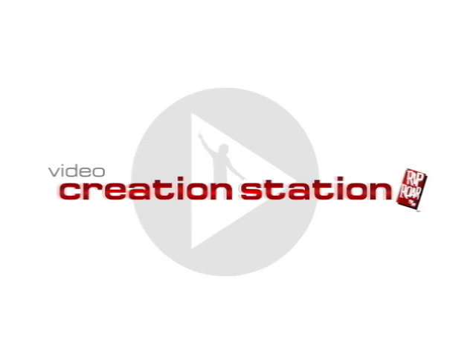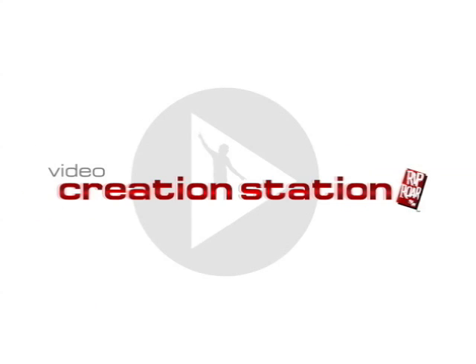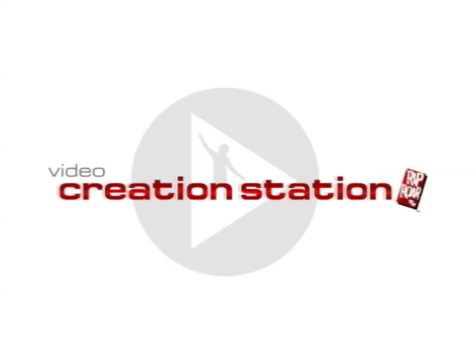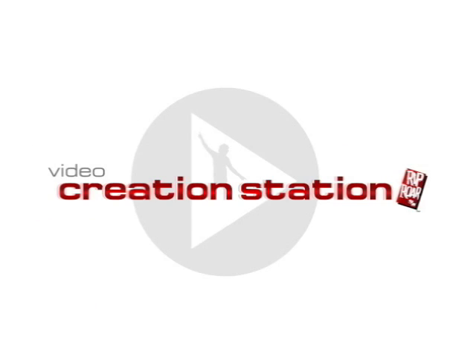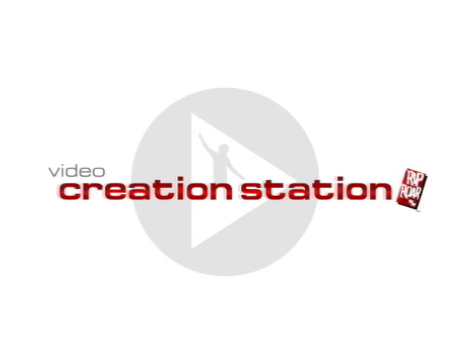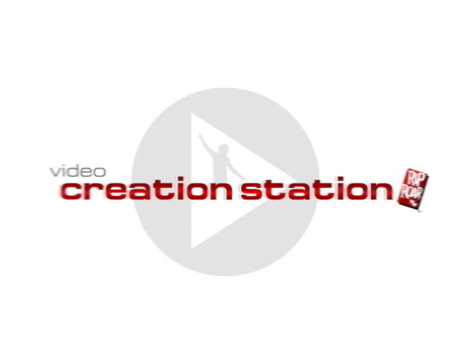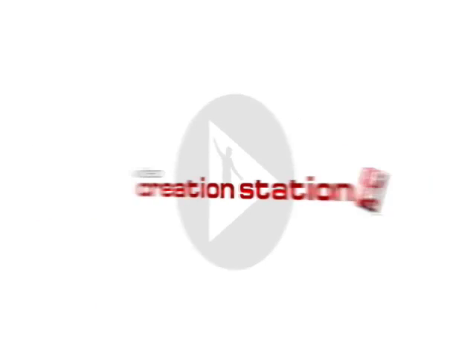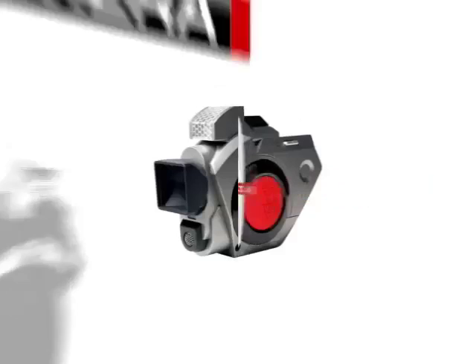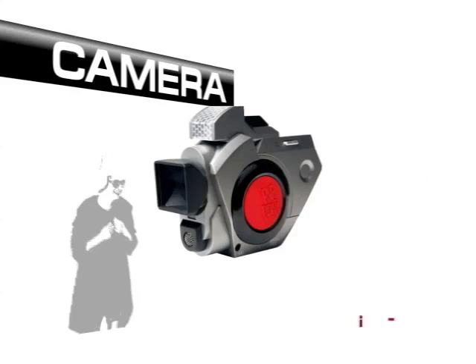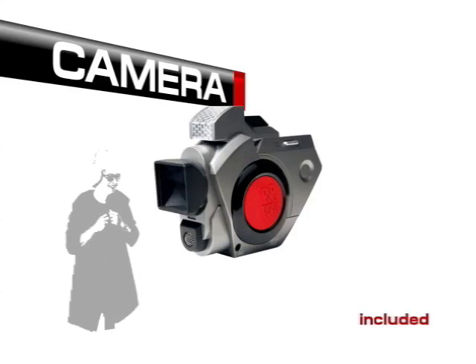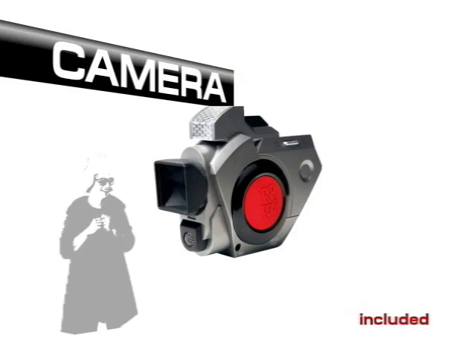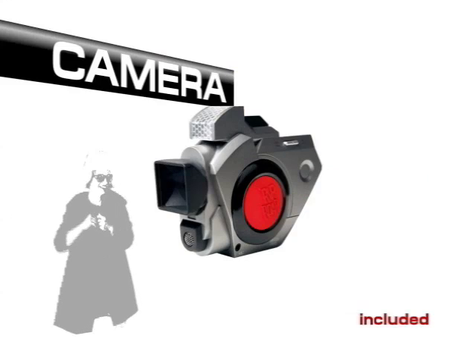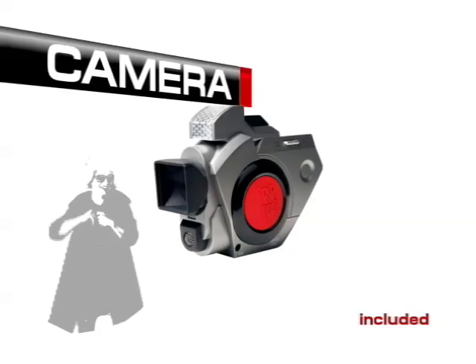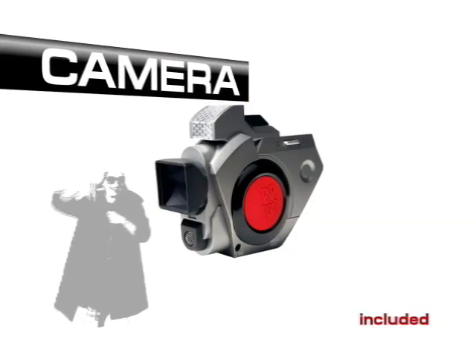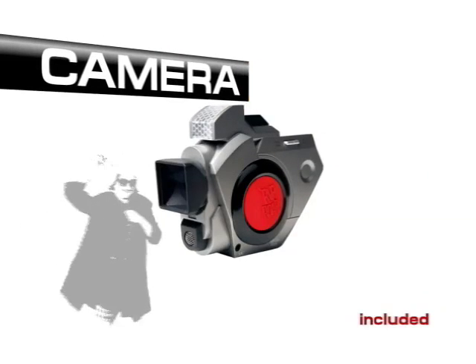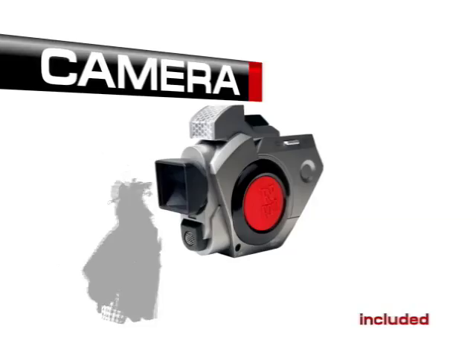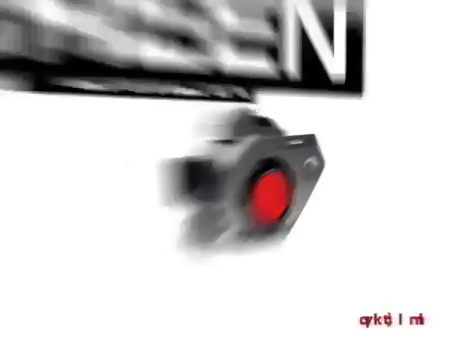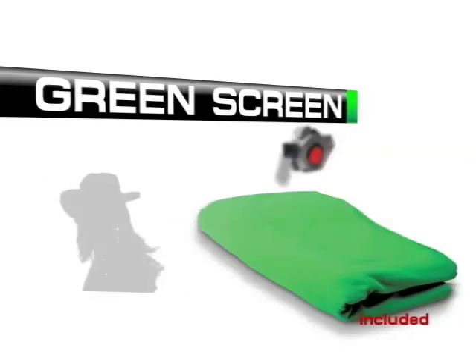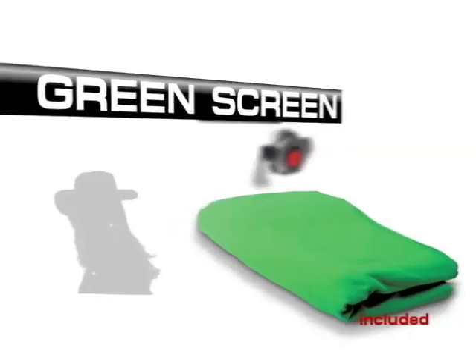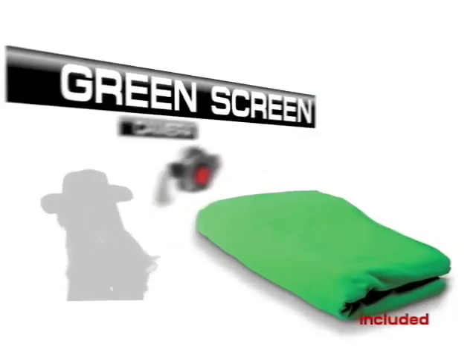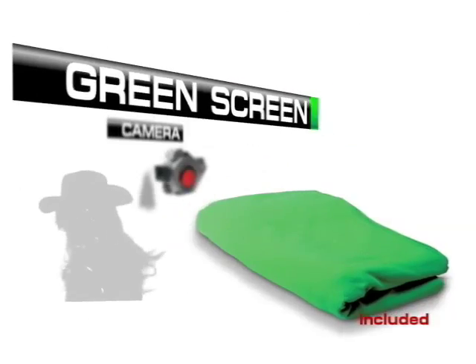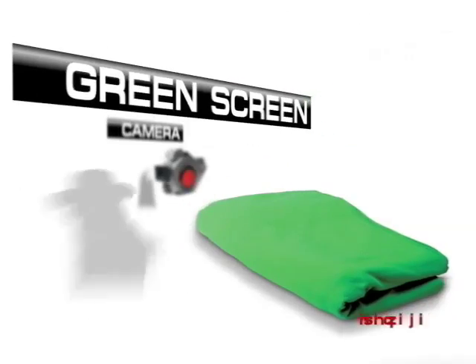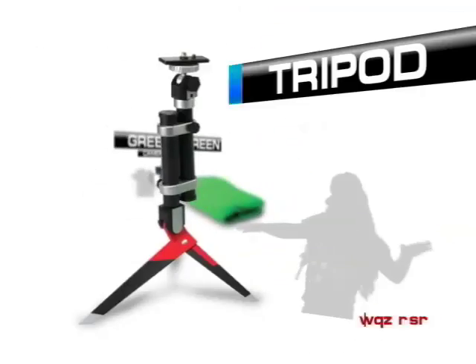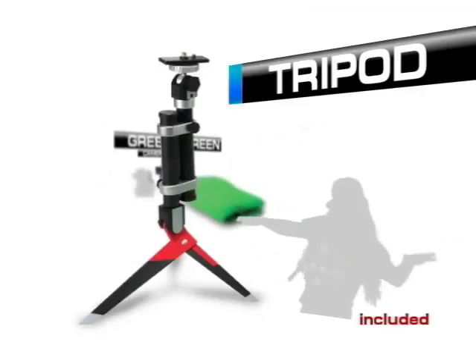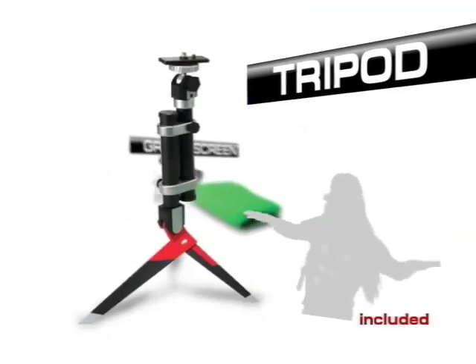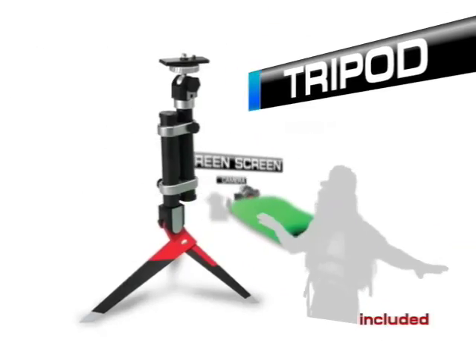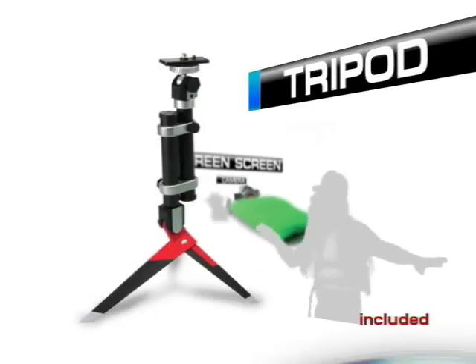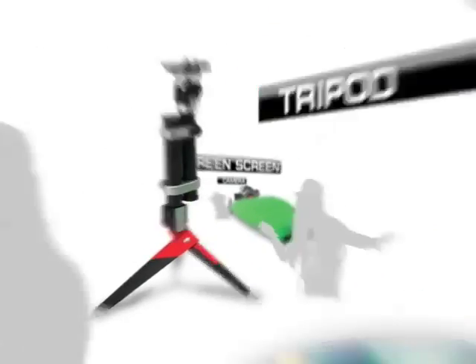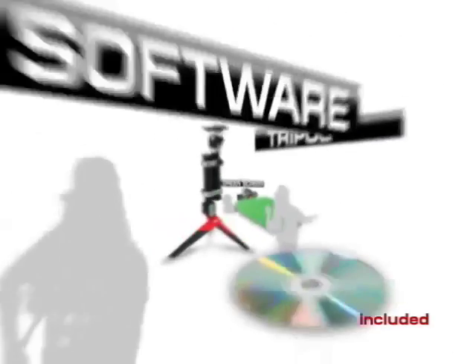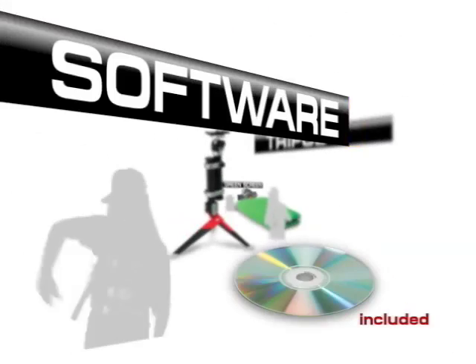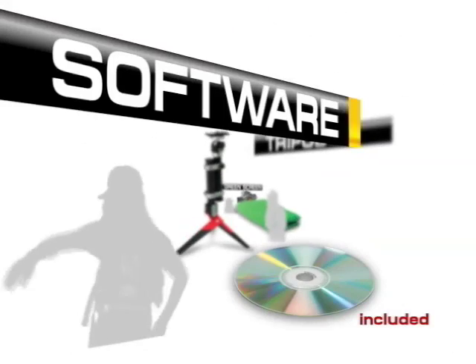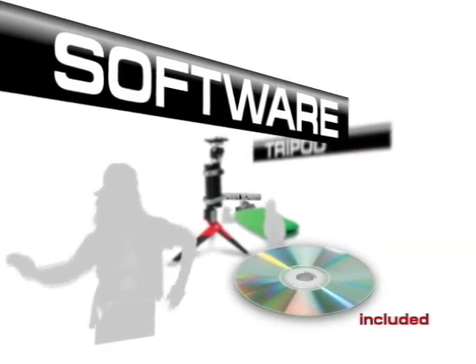Introducing Creation Station. It includes a video camera, green screen, tripod, and software.